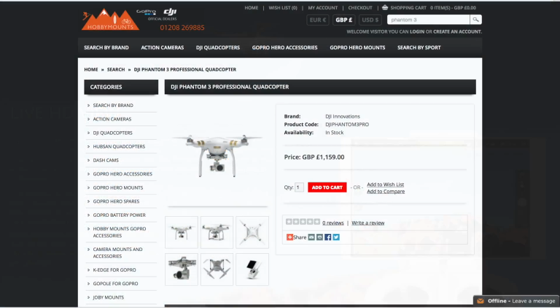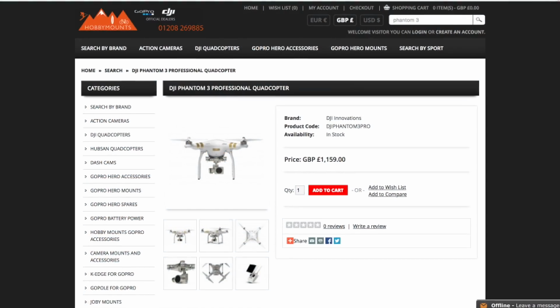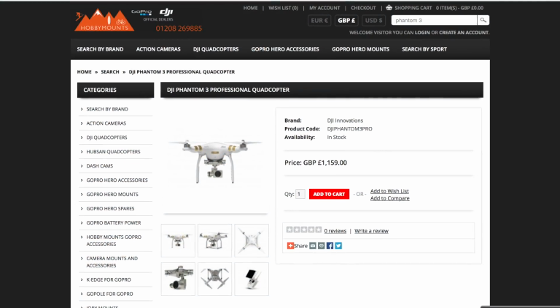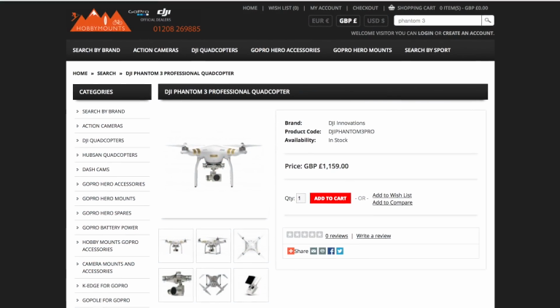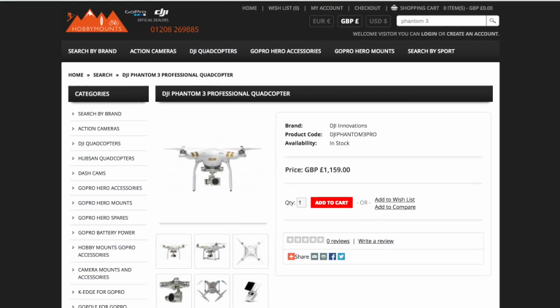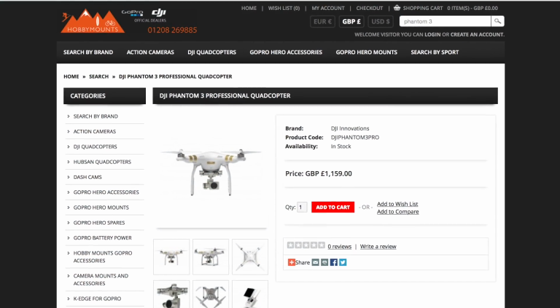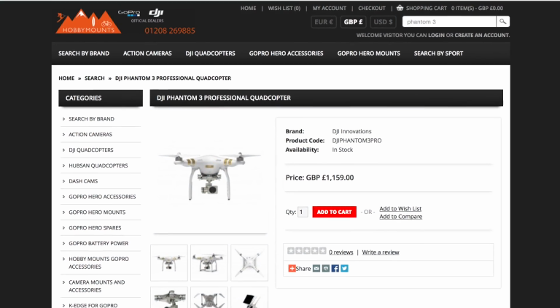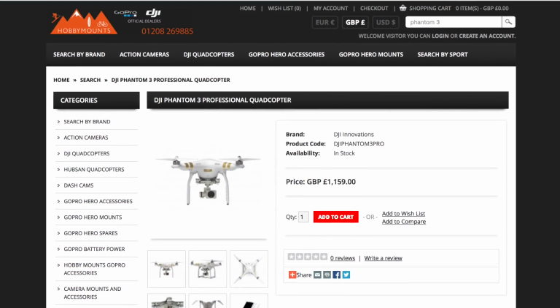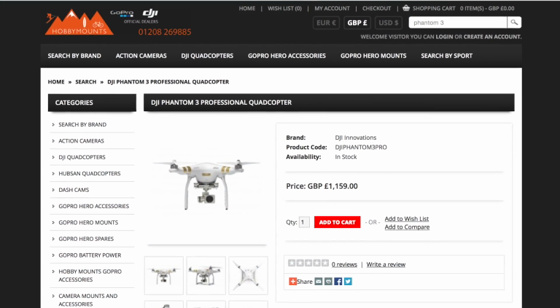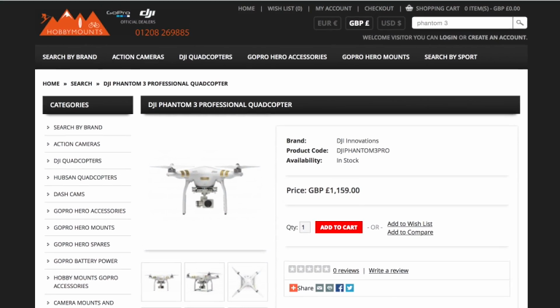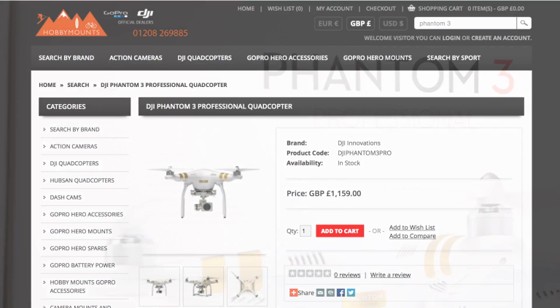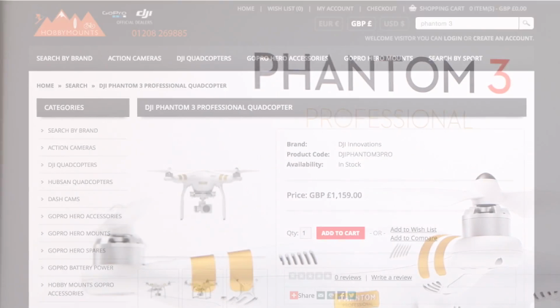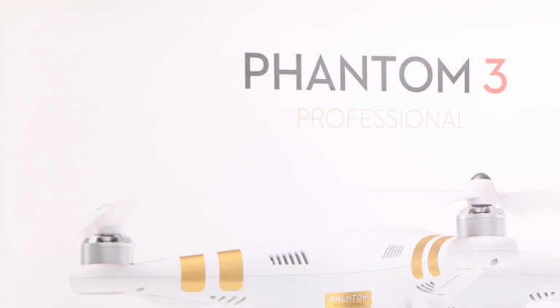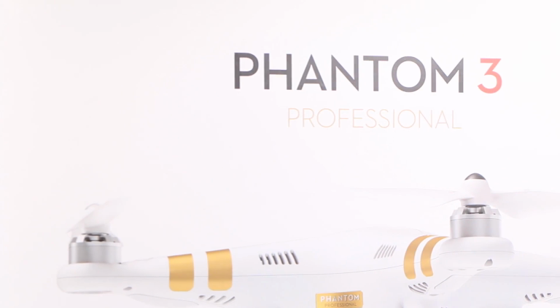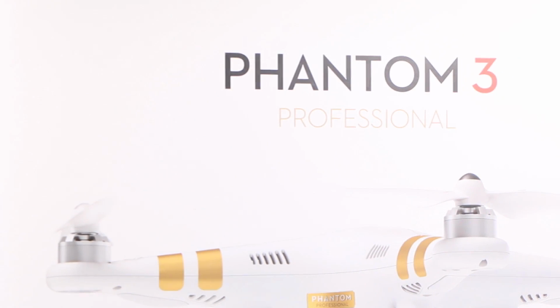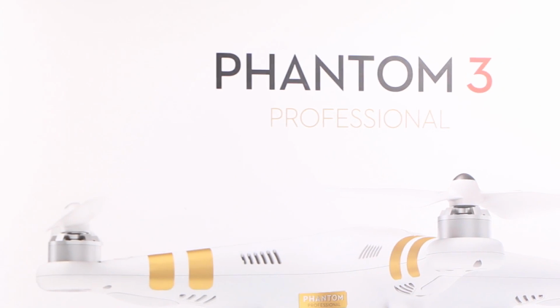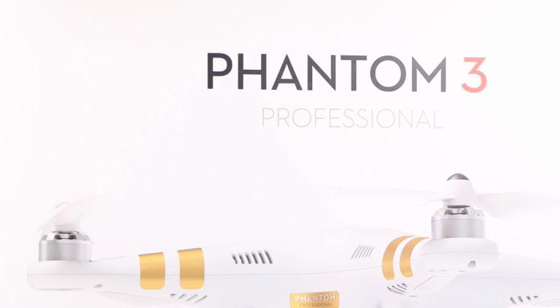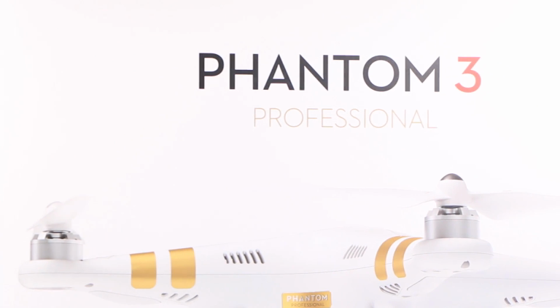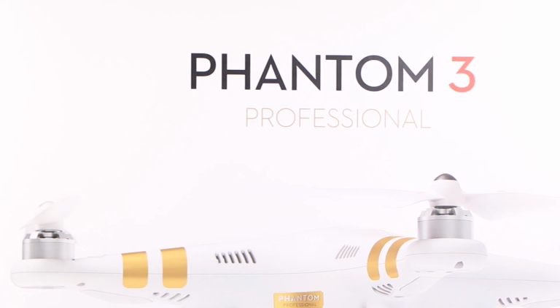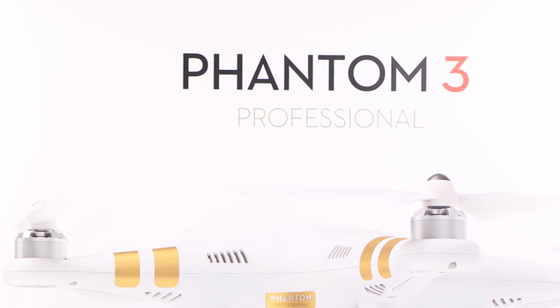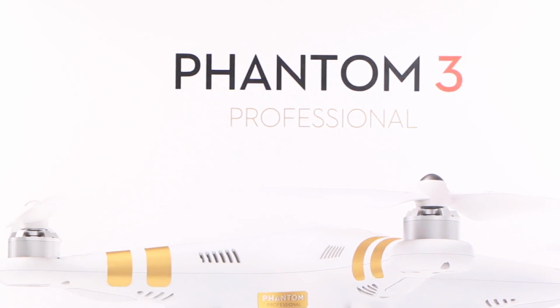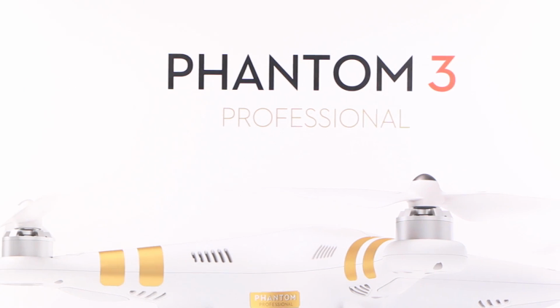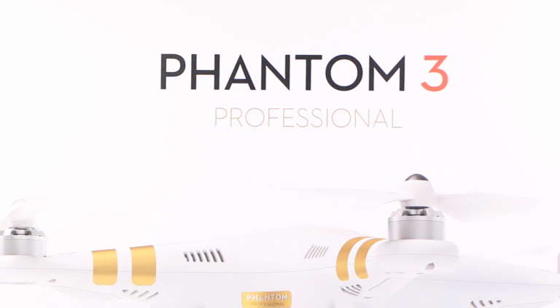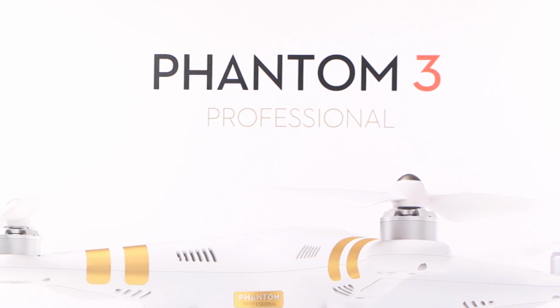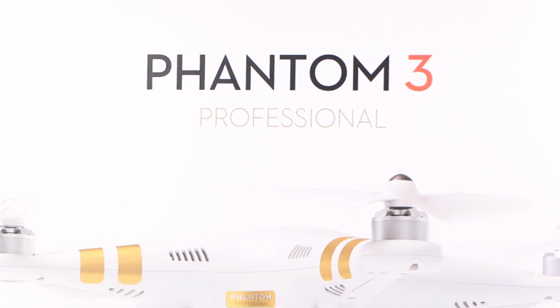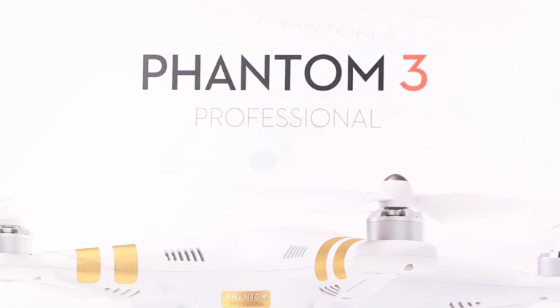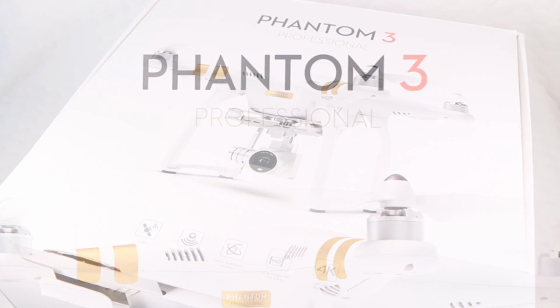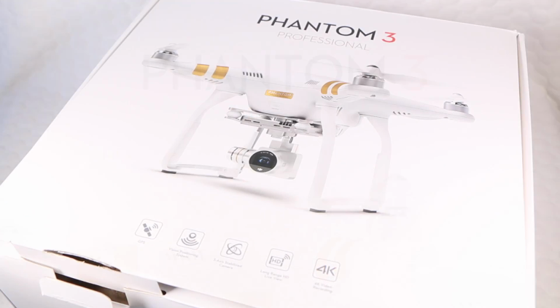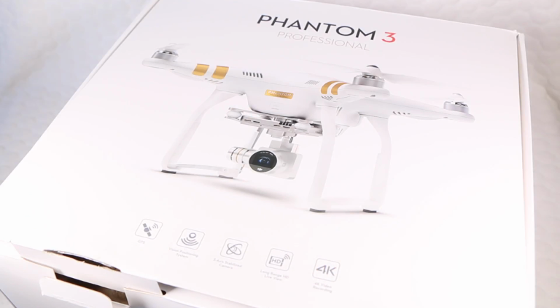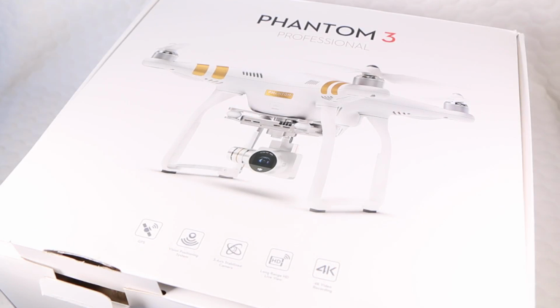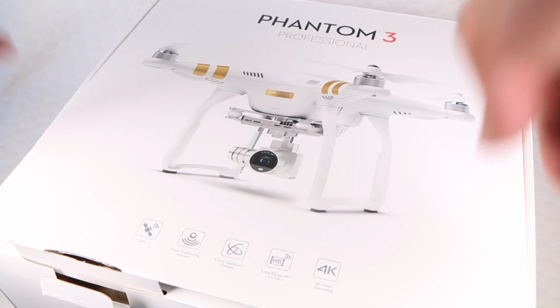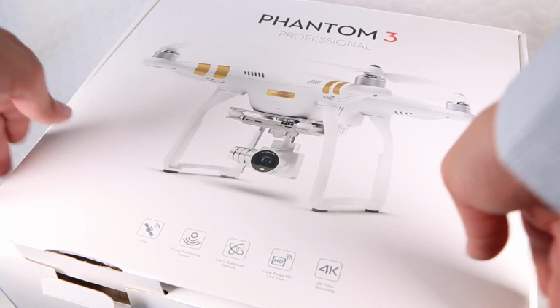With special thanks to UK-based Hobby Mounts, here we have the flagship DJI Phantom 3 Professional. Let's take a closer look.